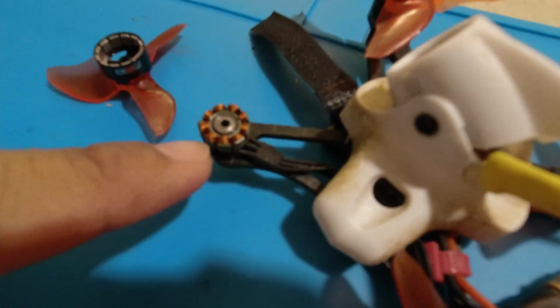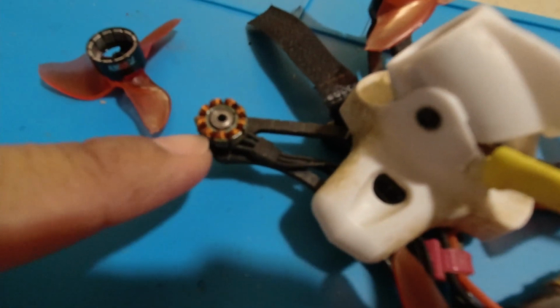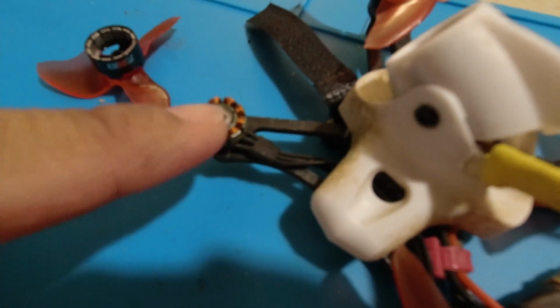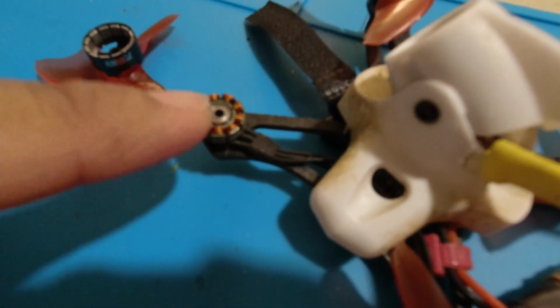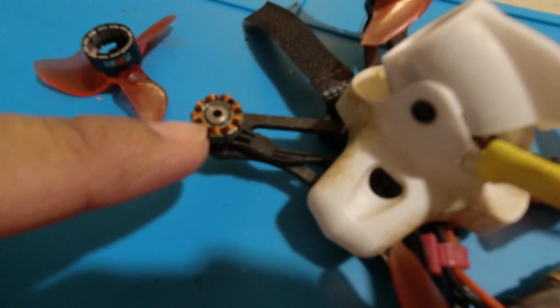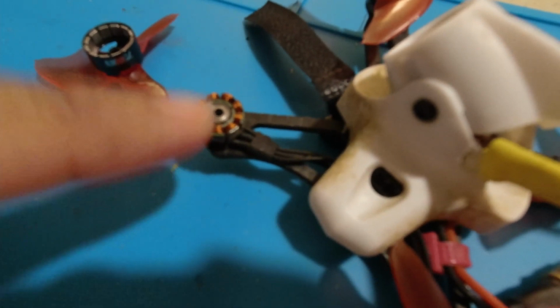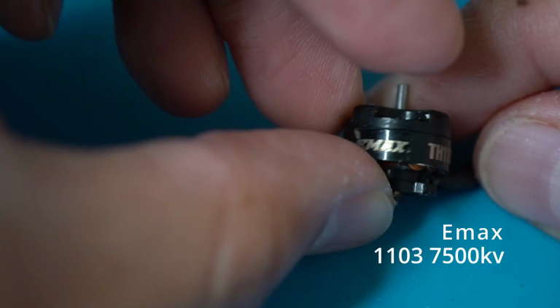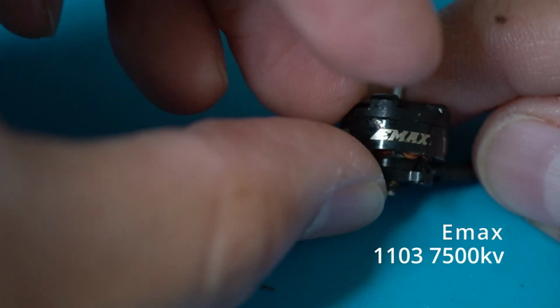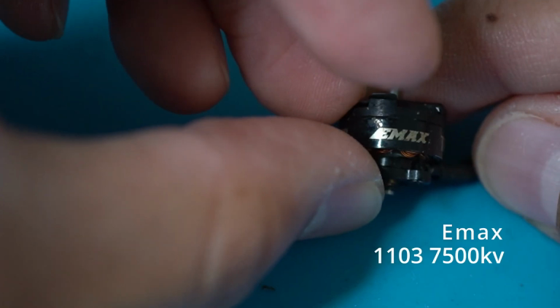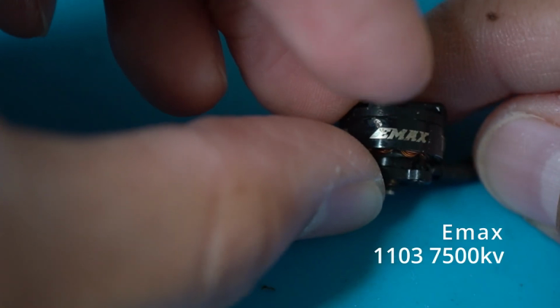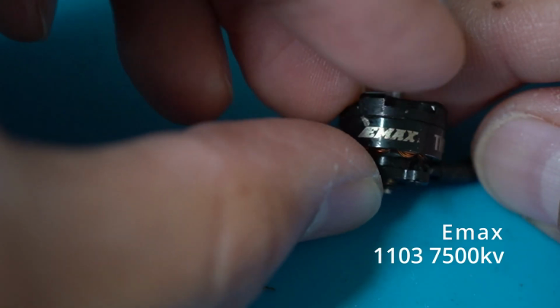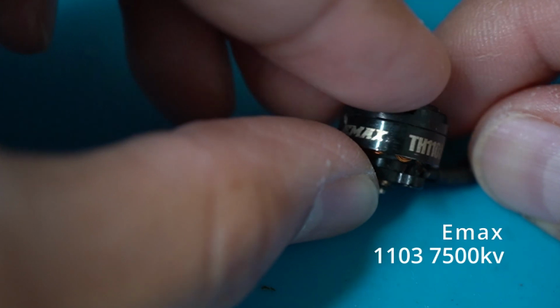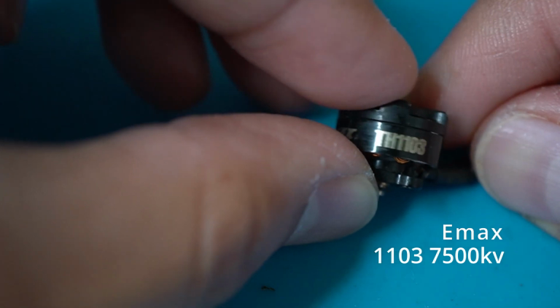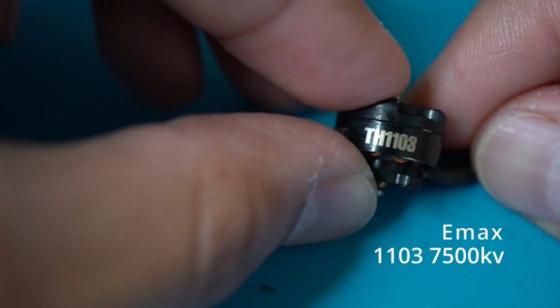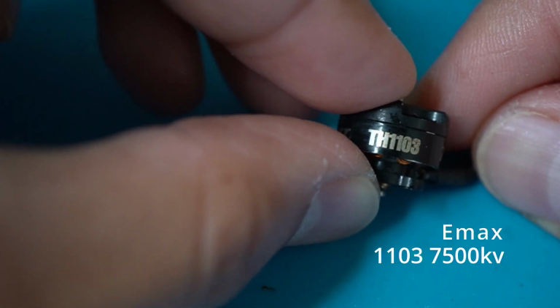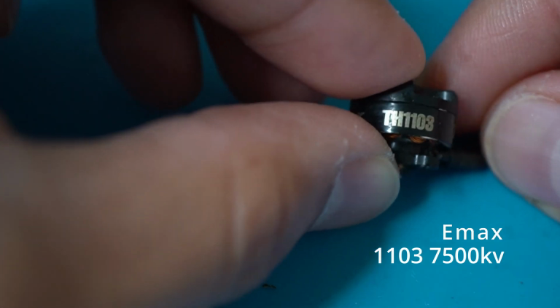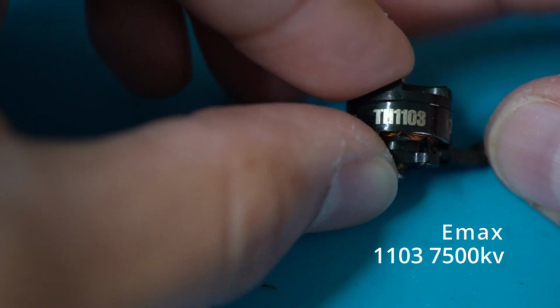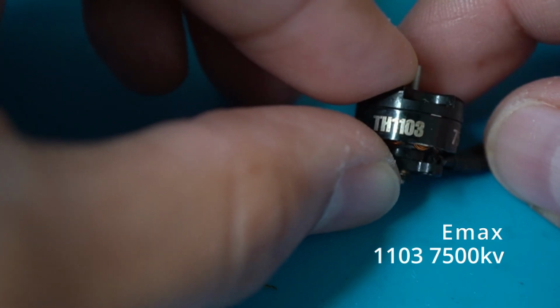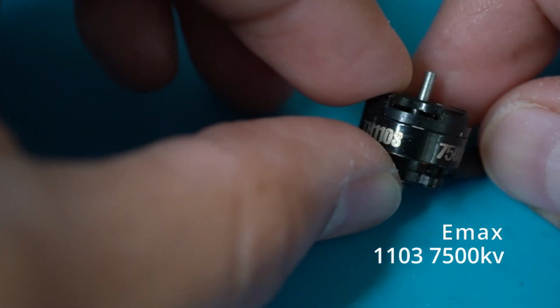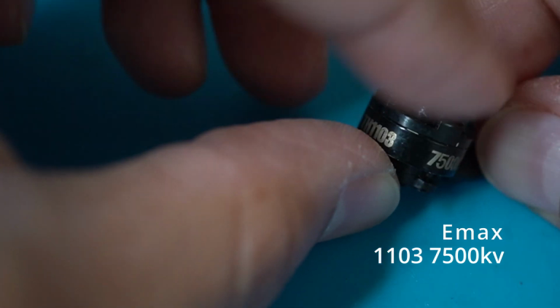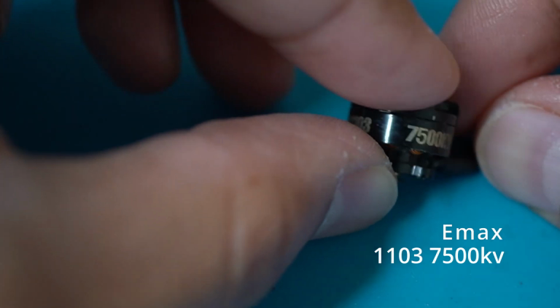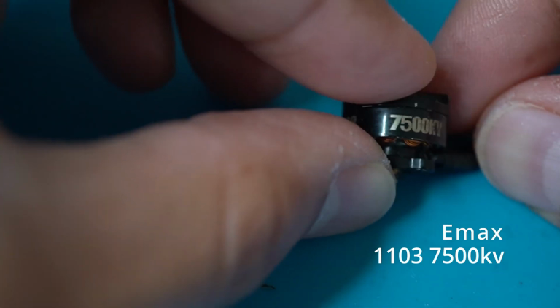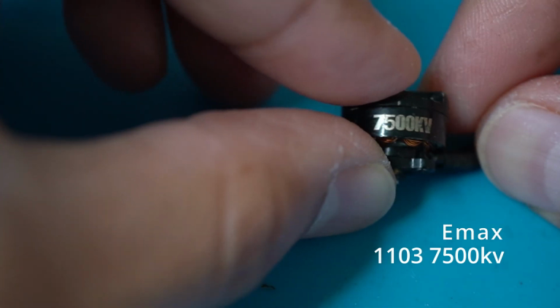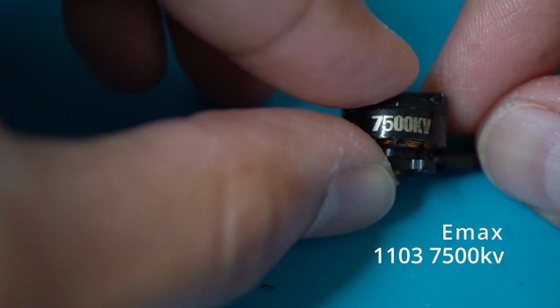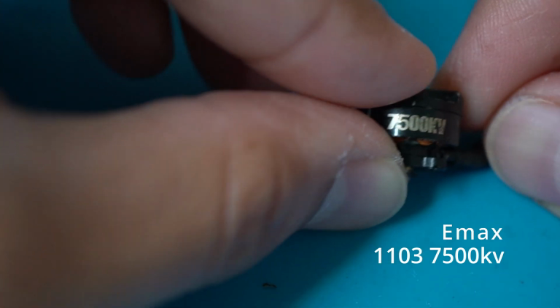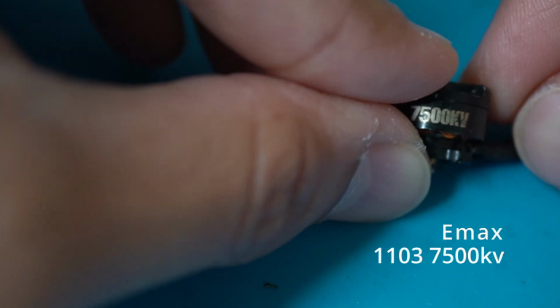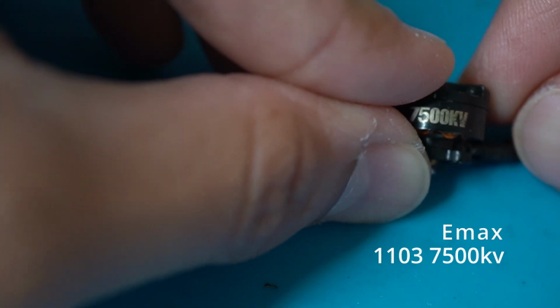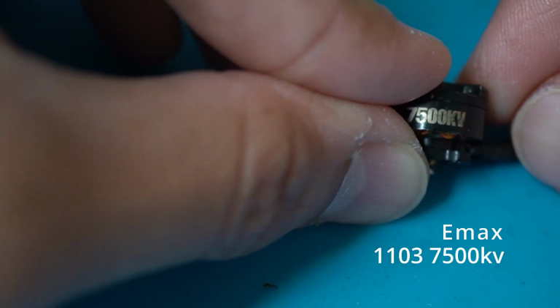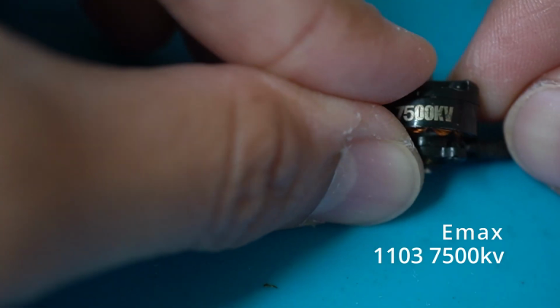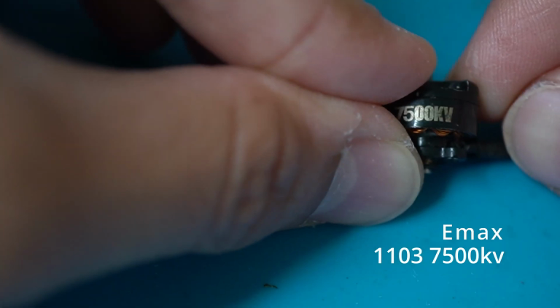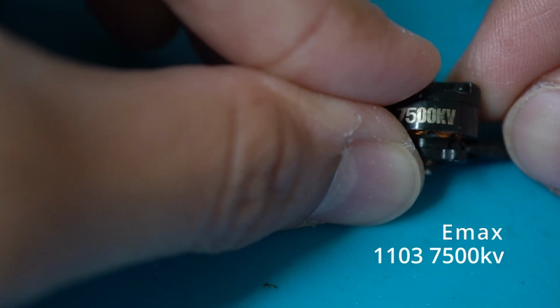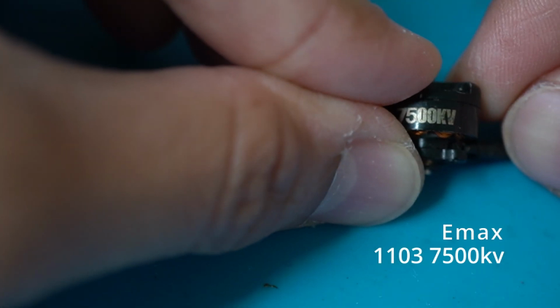Make sure you pick up the right motor. This is the Emax 1103 7500 kV motor. I ordered it through Race Day Quad.